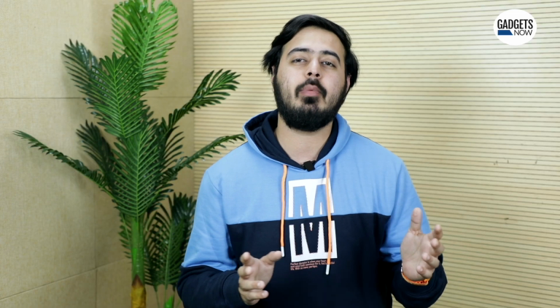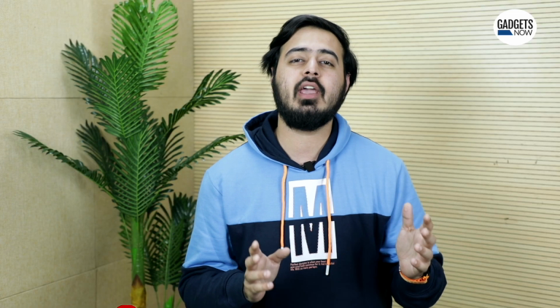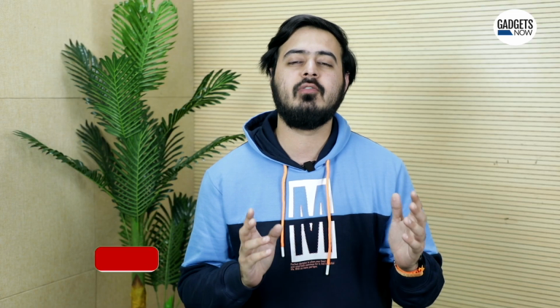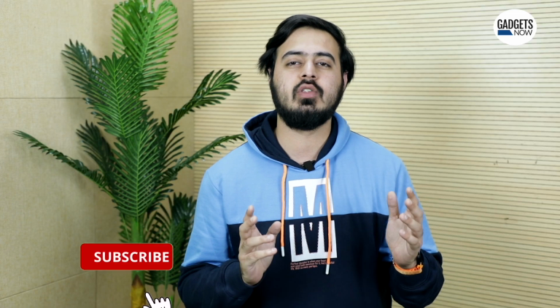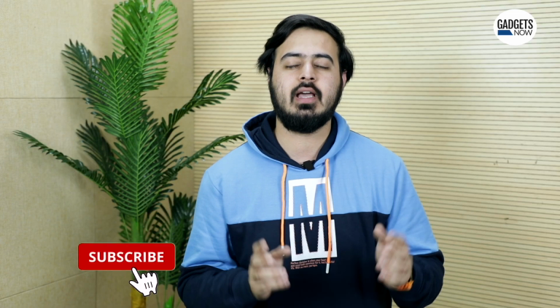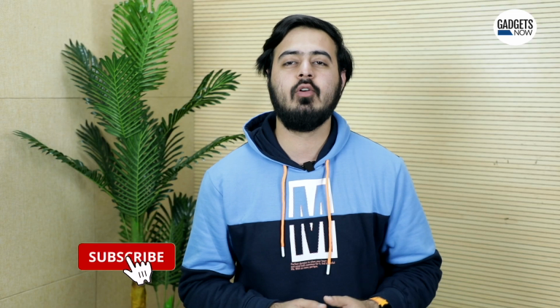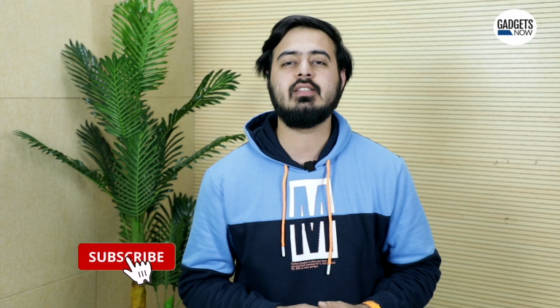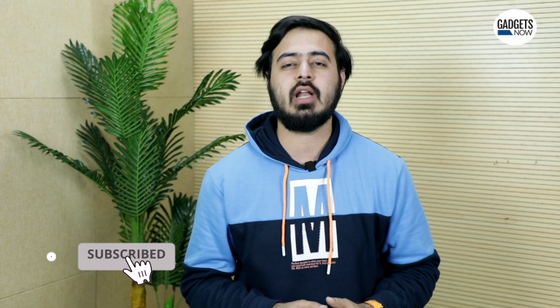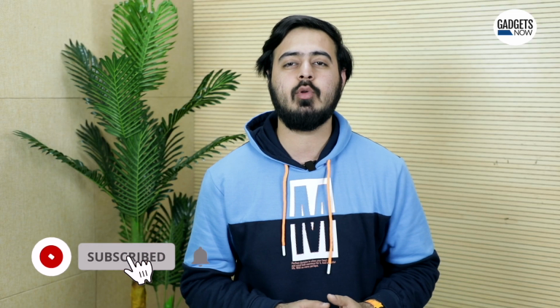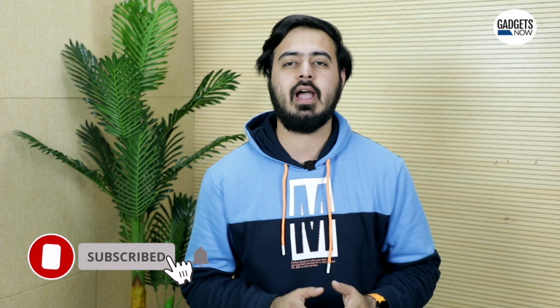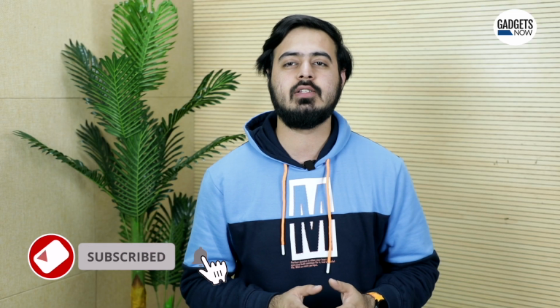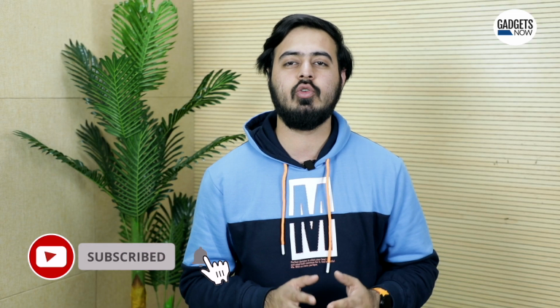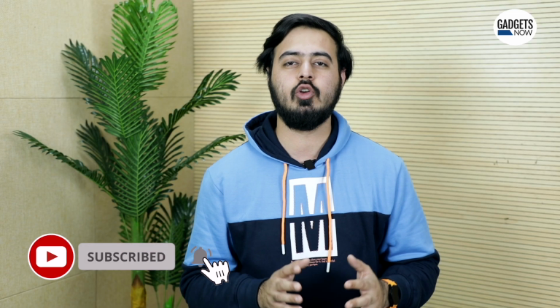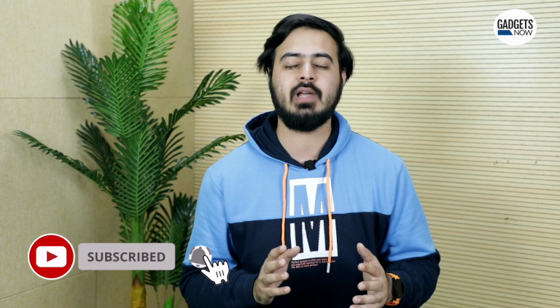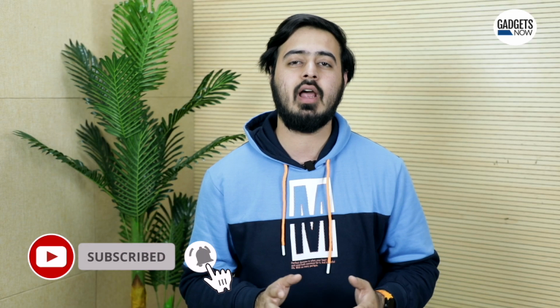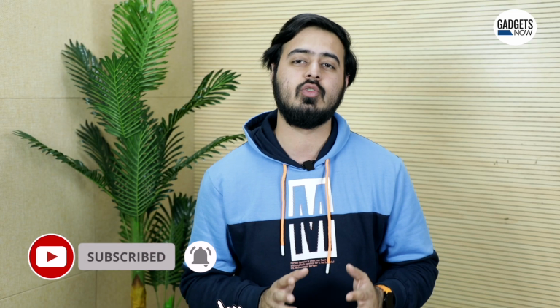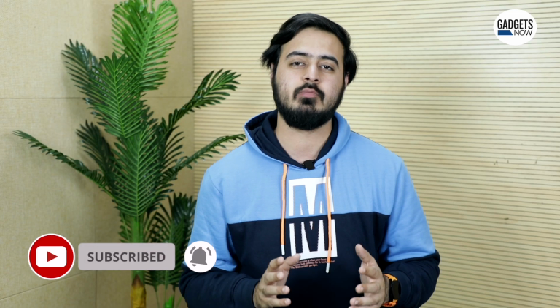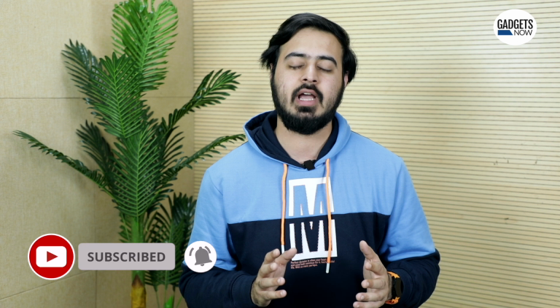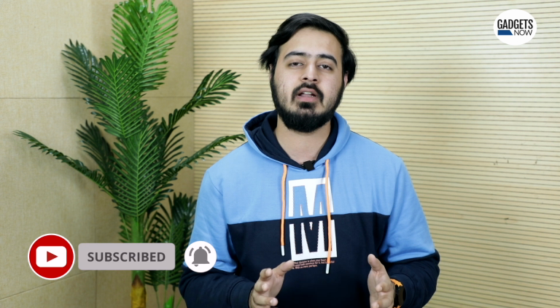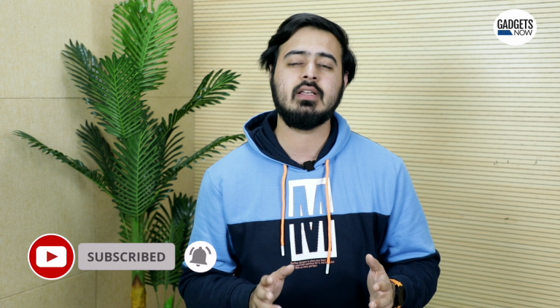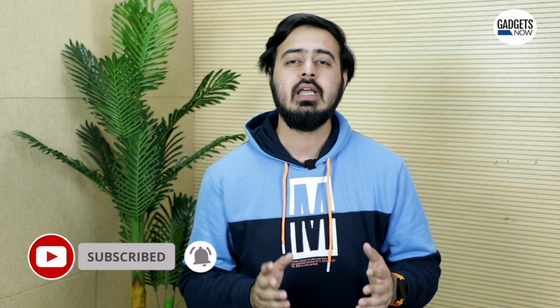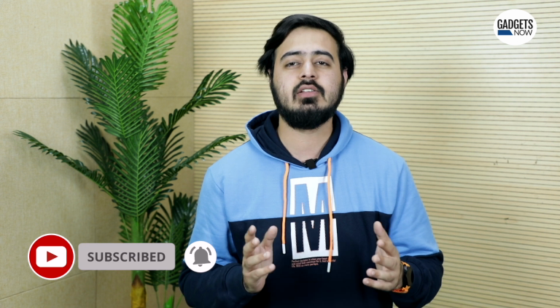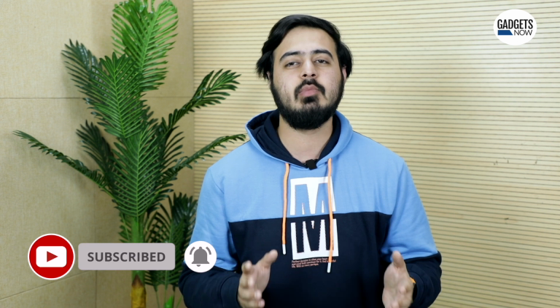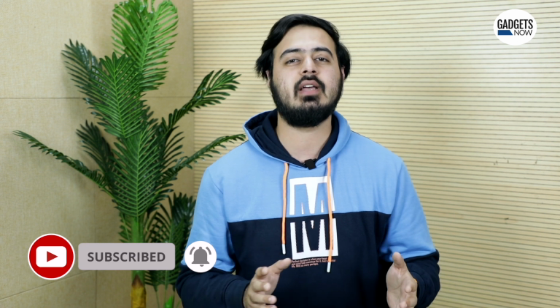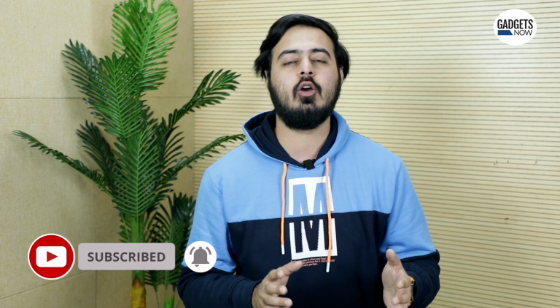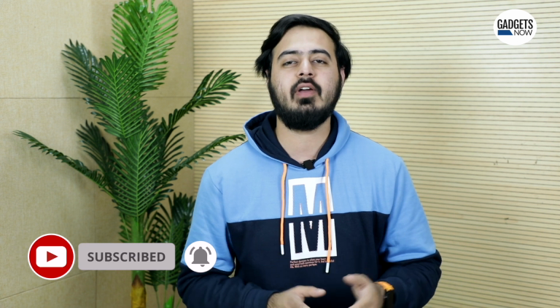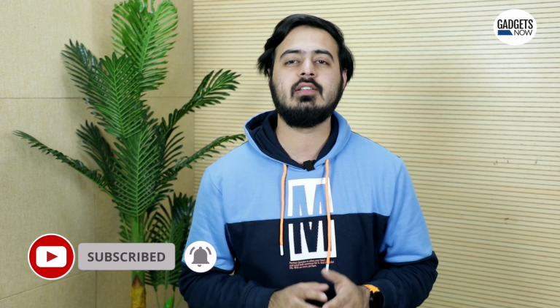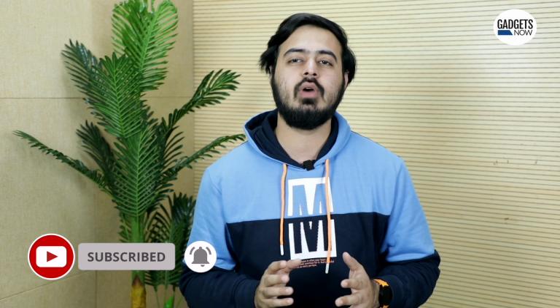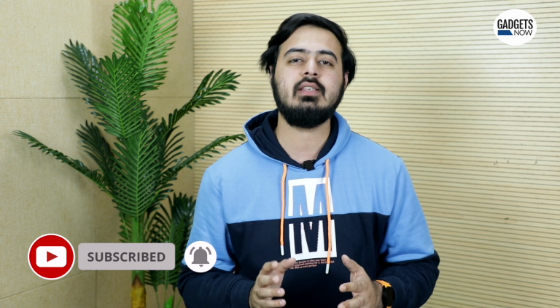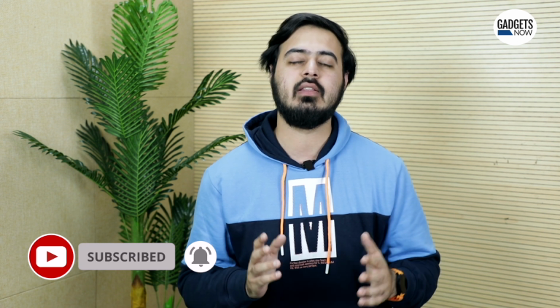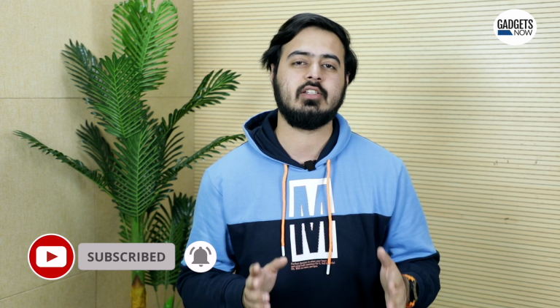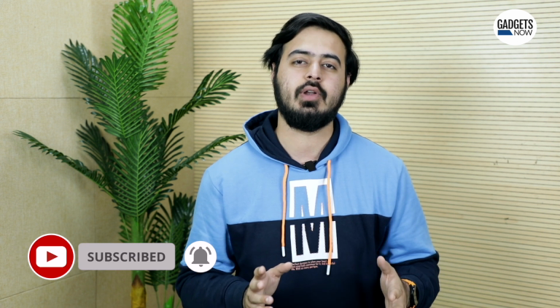Drop a like if you found this helpful and subscribe to the Gadgets Now YouTube channel and social media handles. This is Millen signing off, and I'll see you guys in the next video.